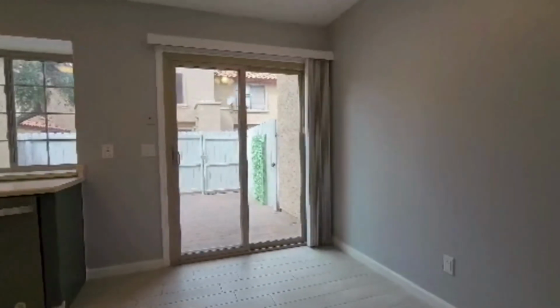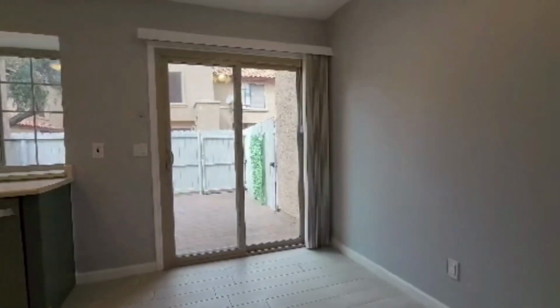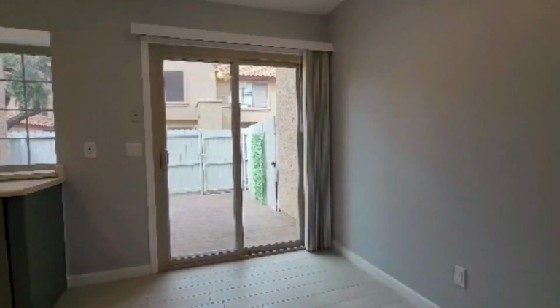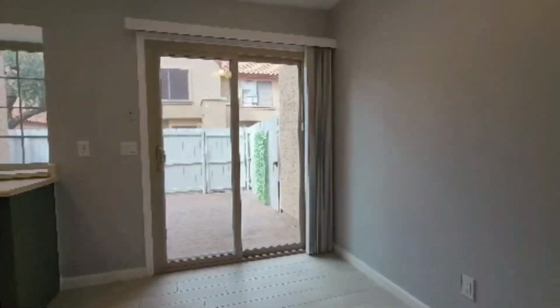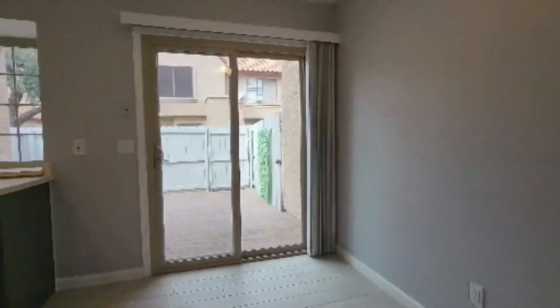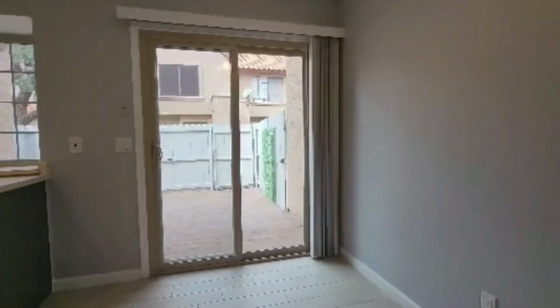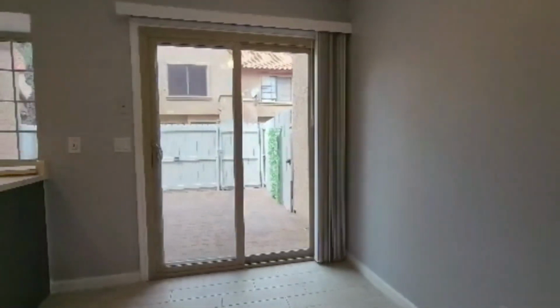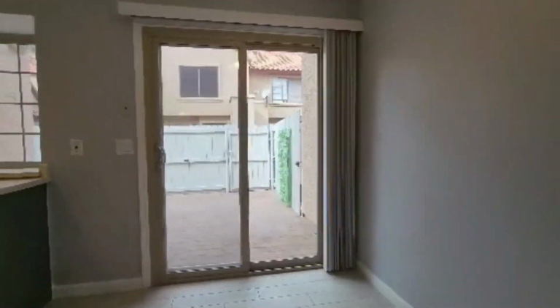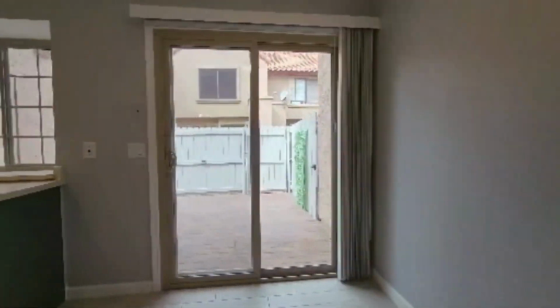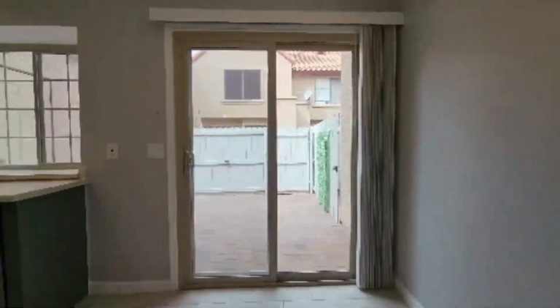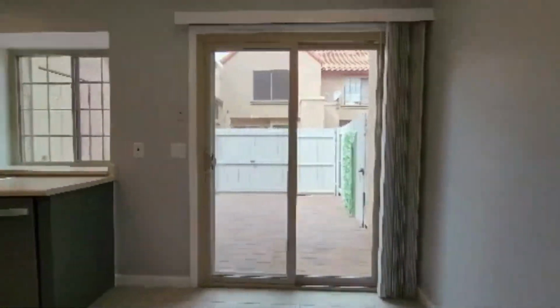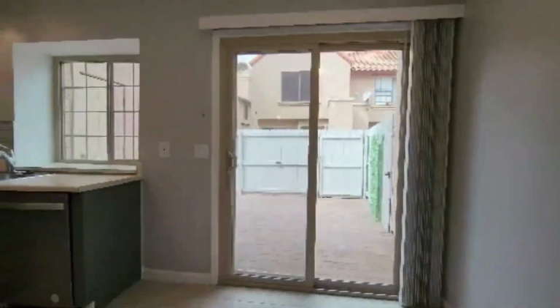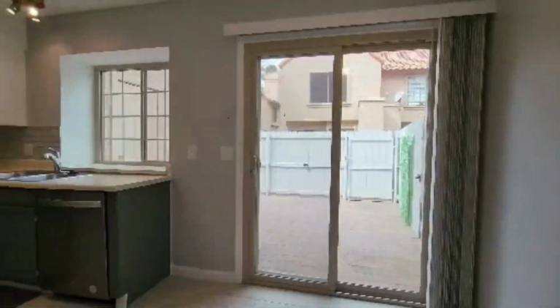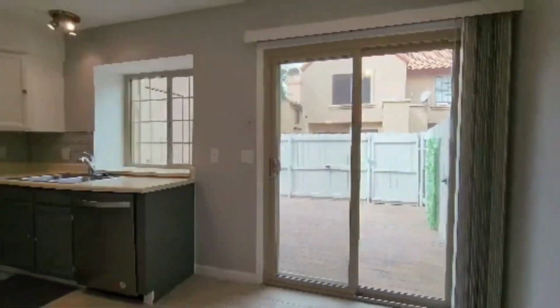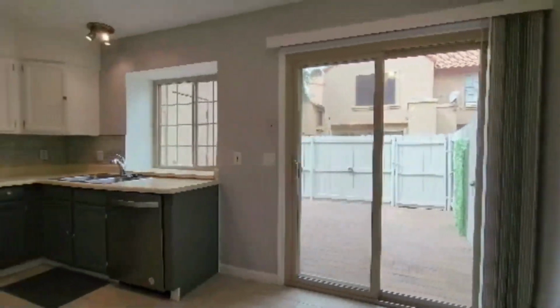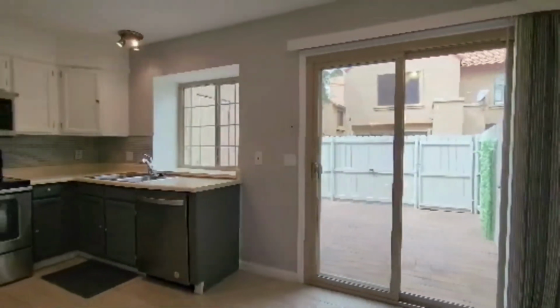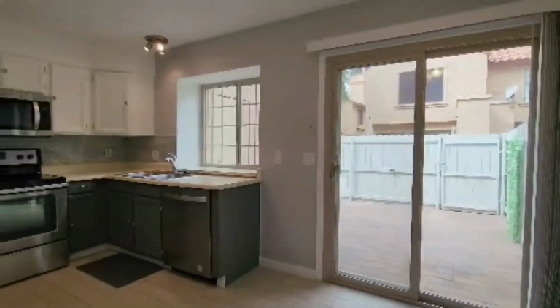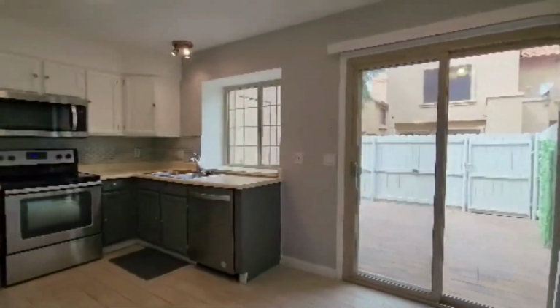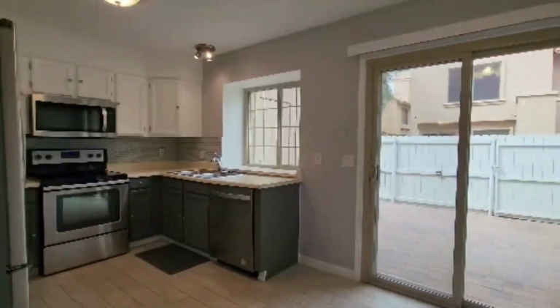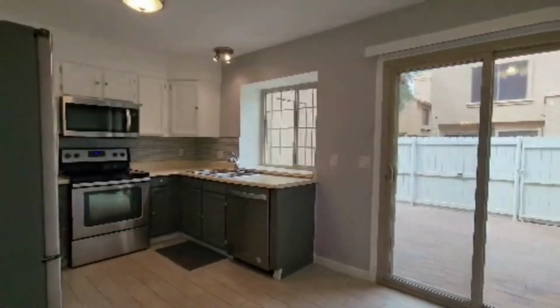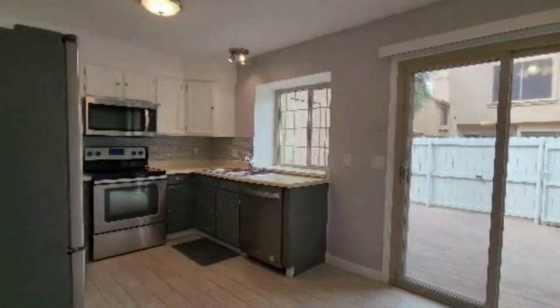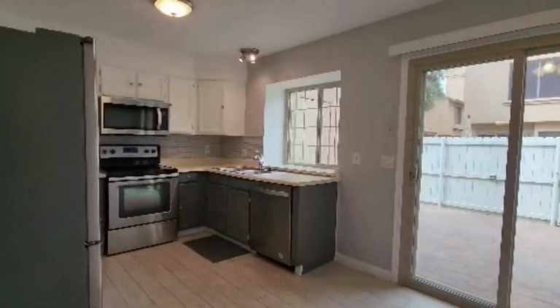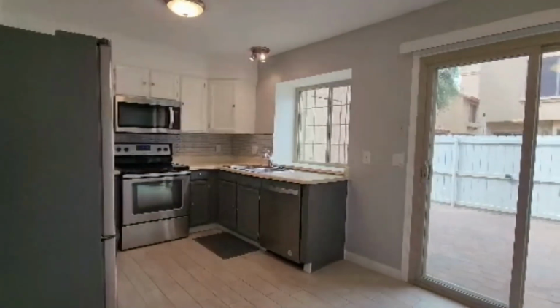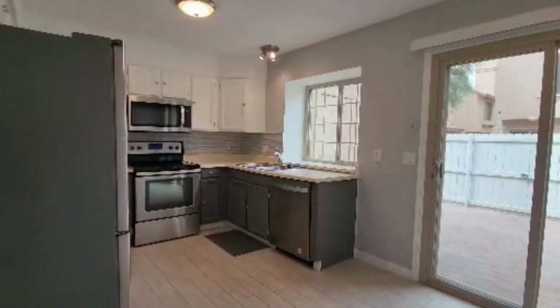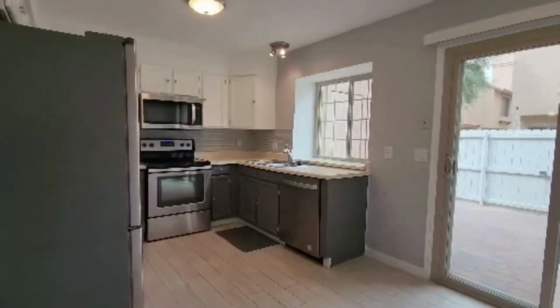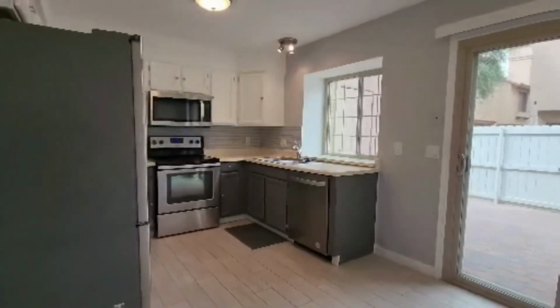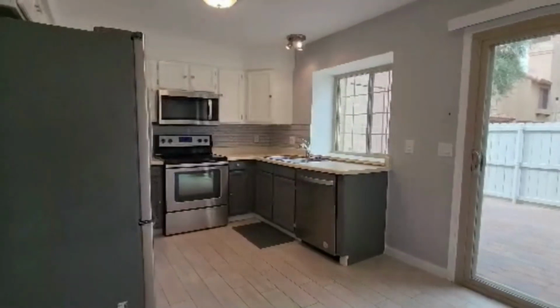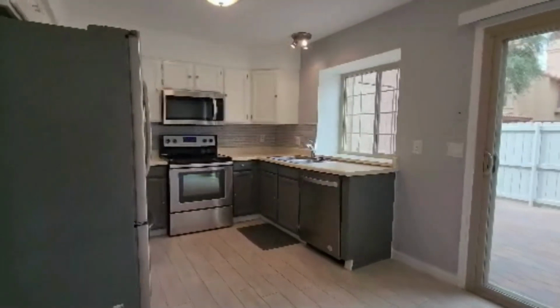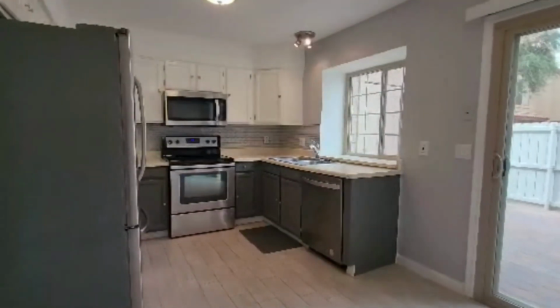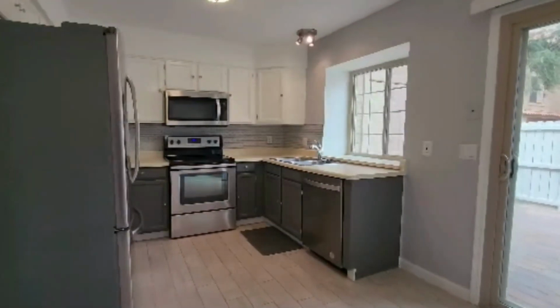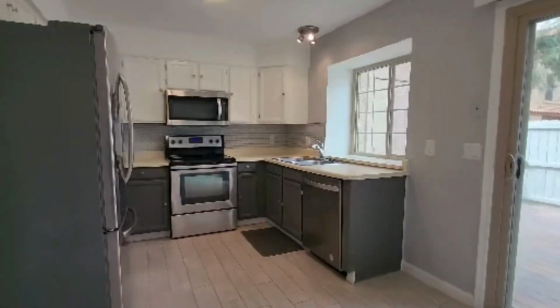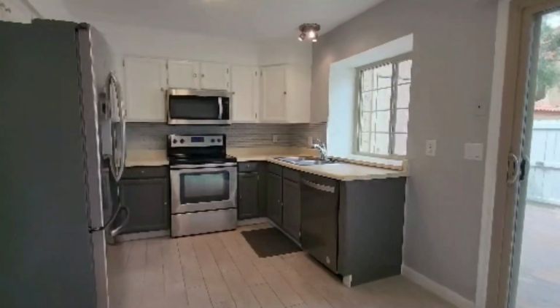And here we have the beautiful kitchen featuring two-tone cabinets and stainless steel appliances.